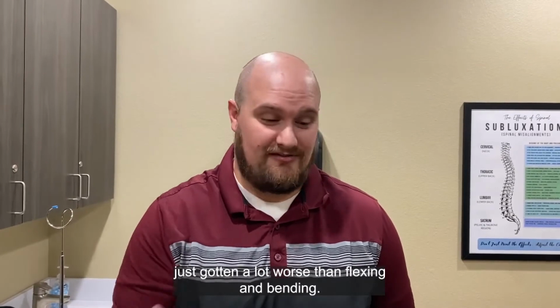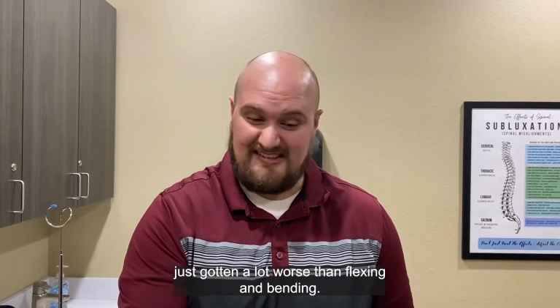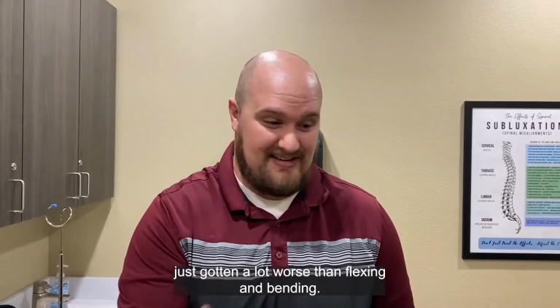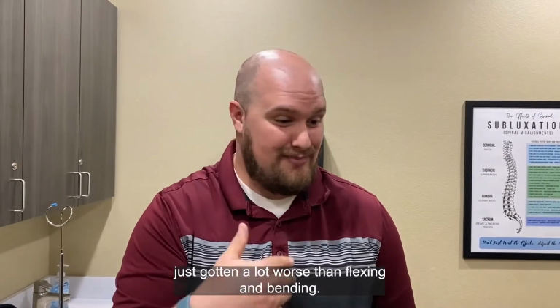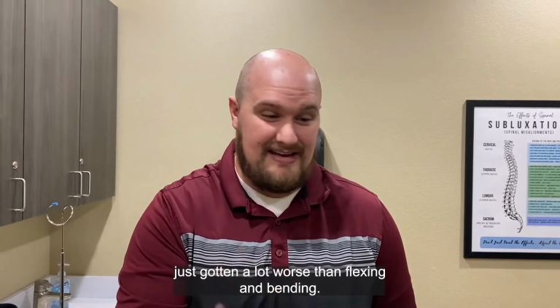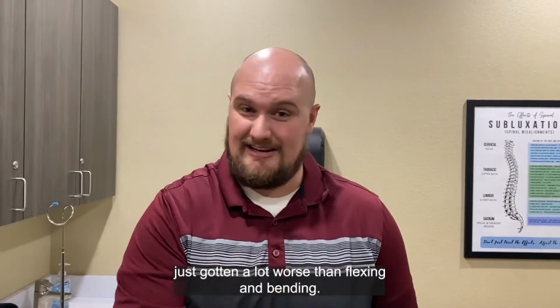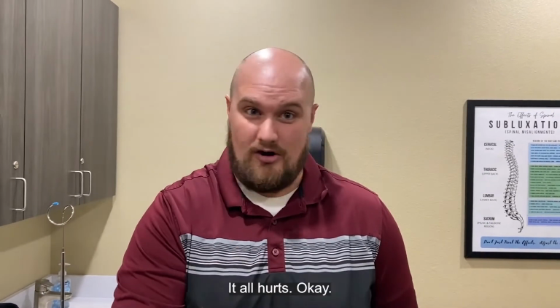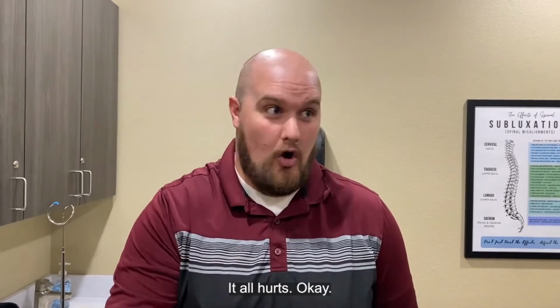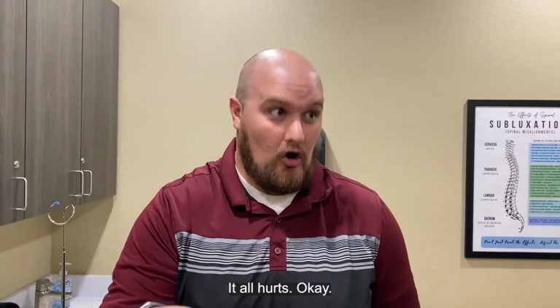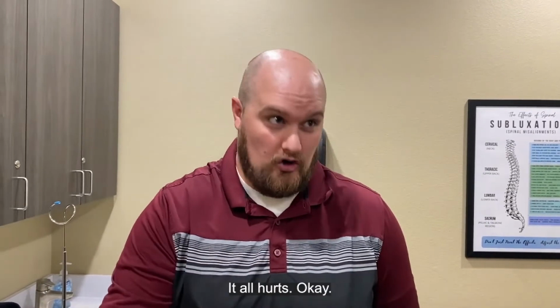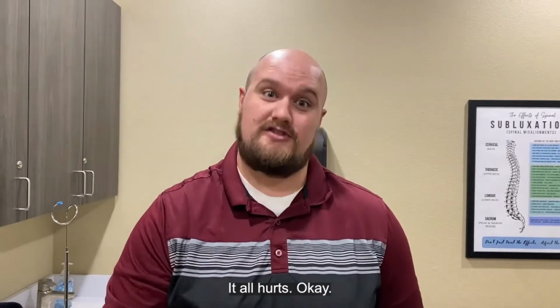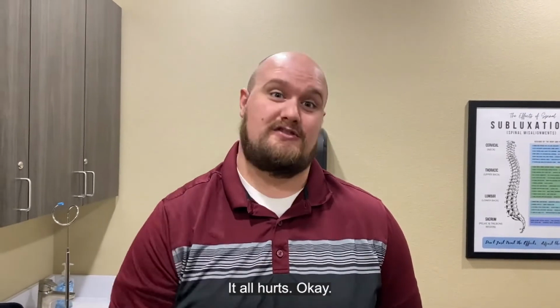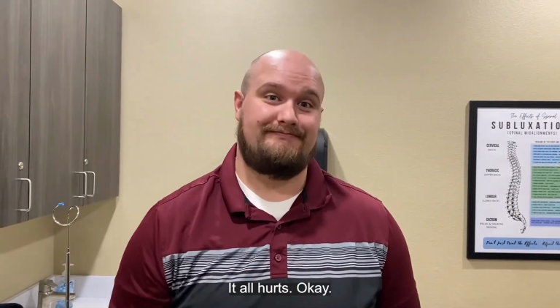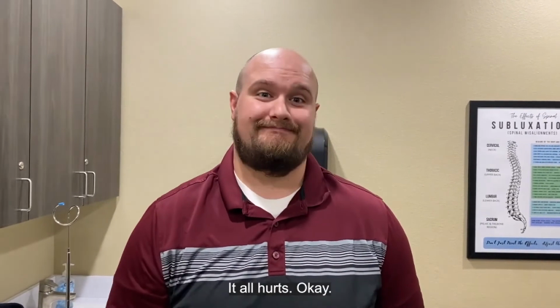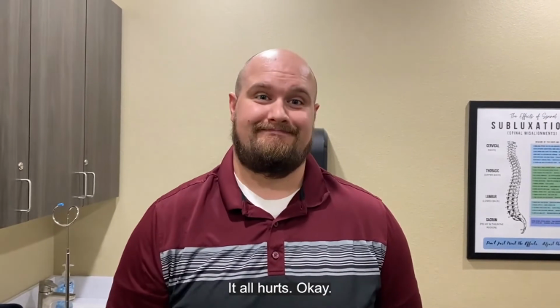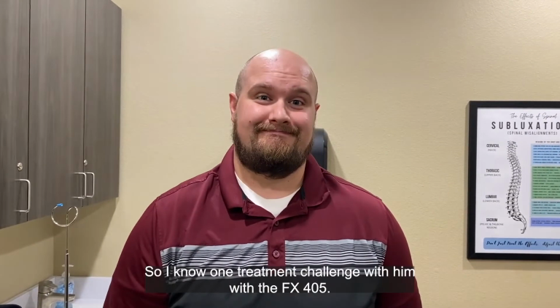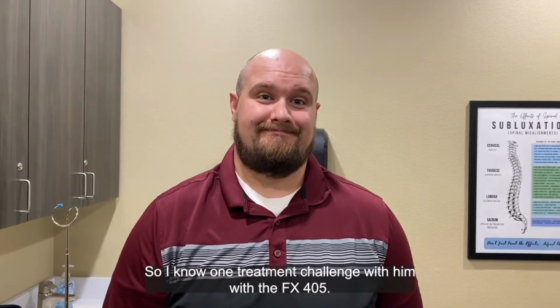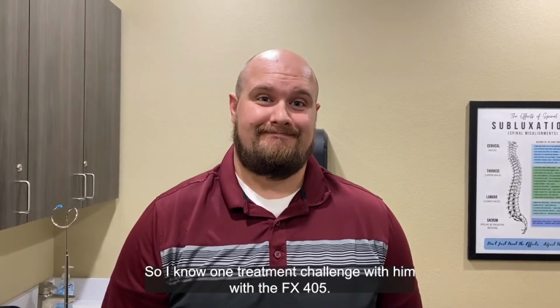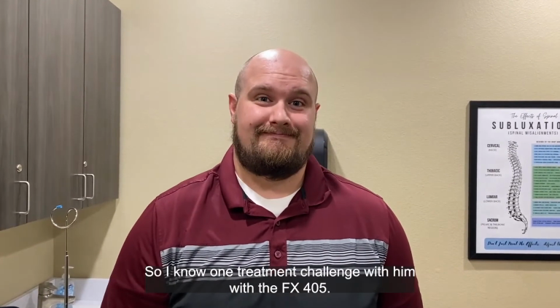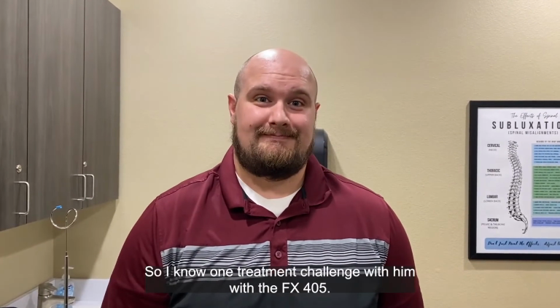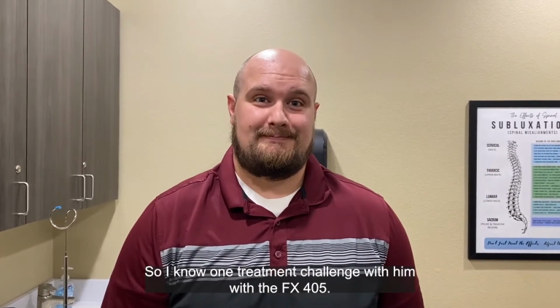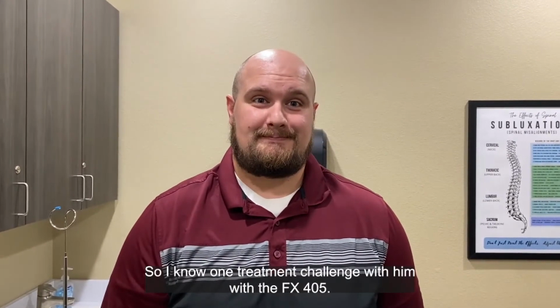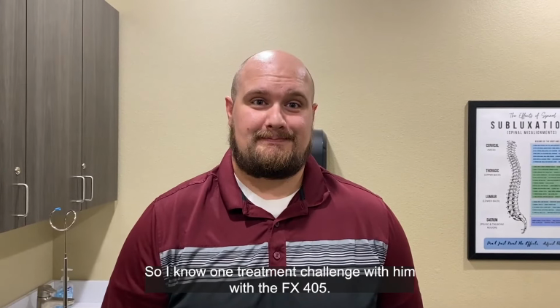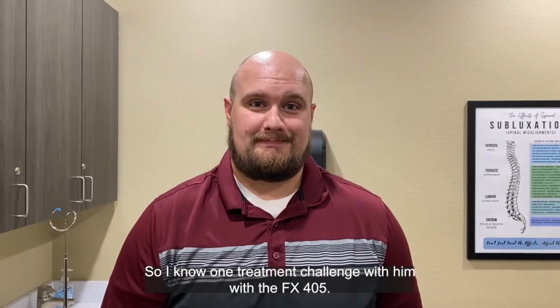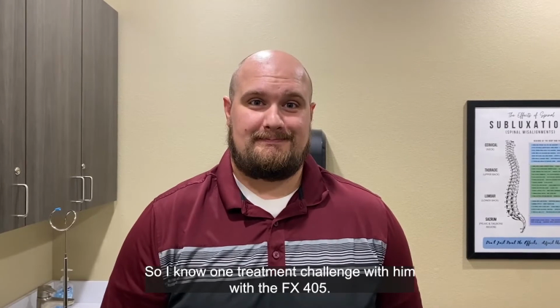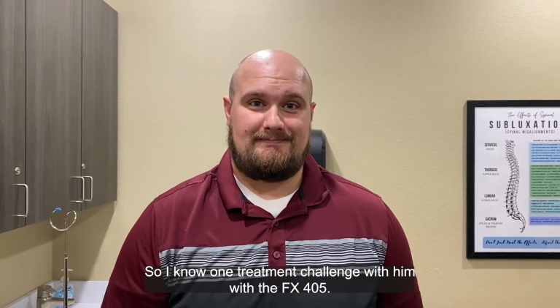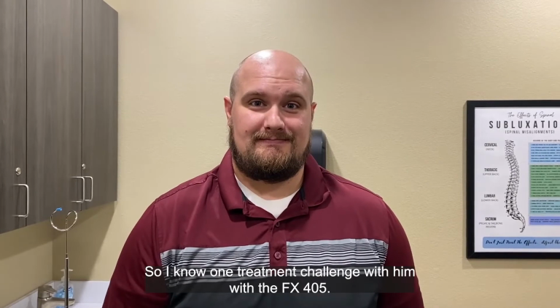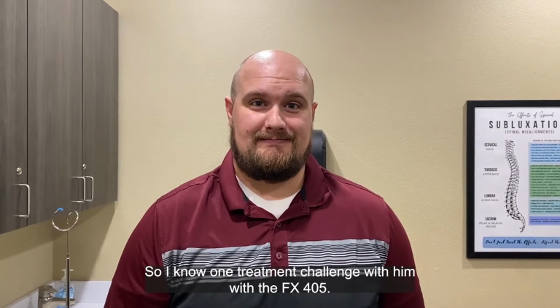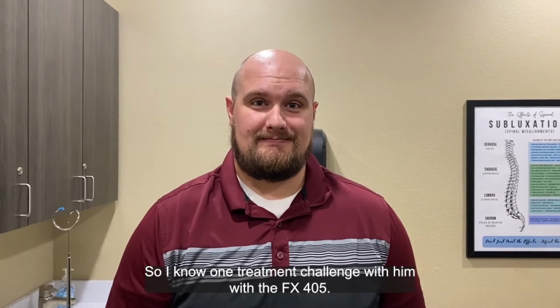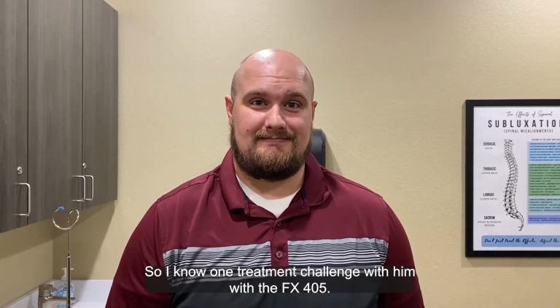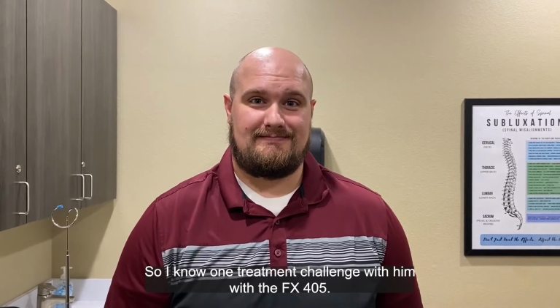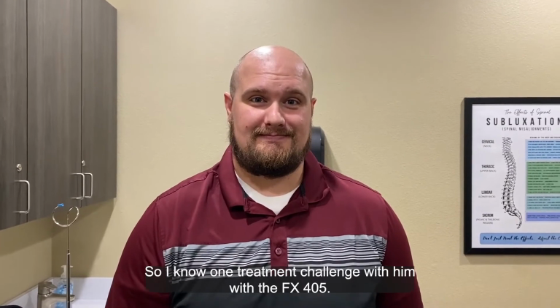Flexing, bending — all hurts. So we're gonna do a one-treatment challenge with him using the FX405.